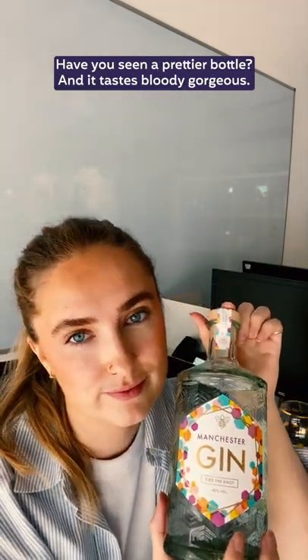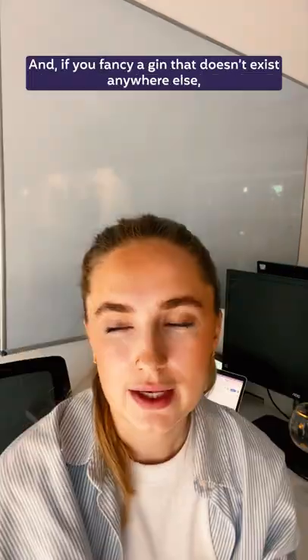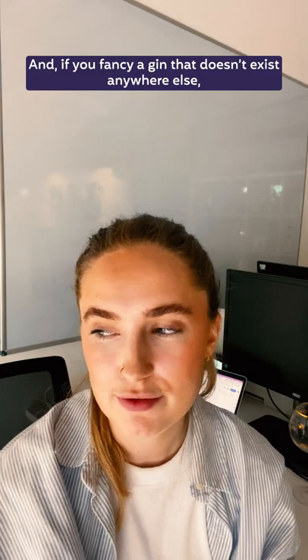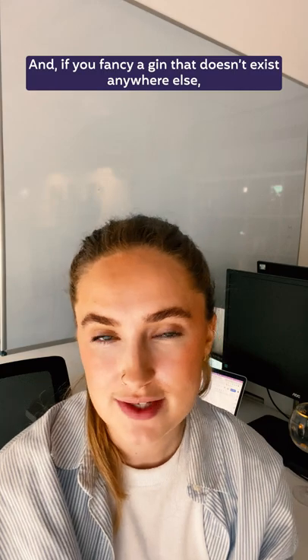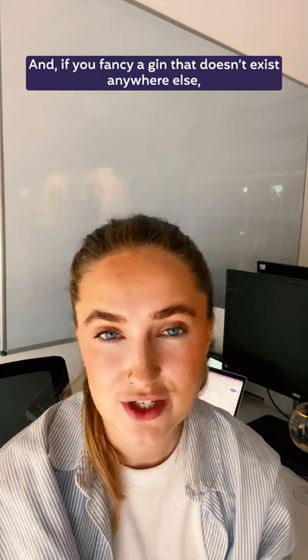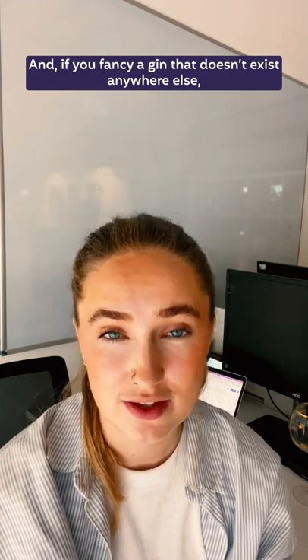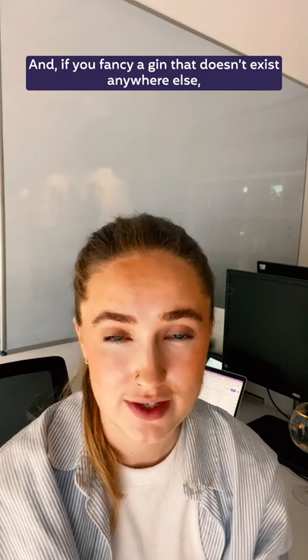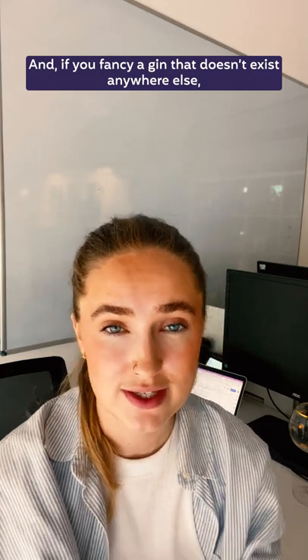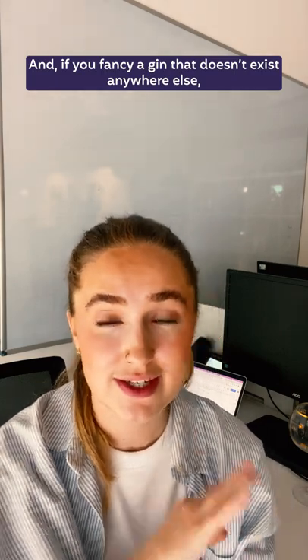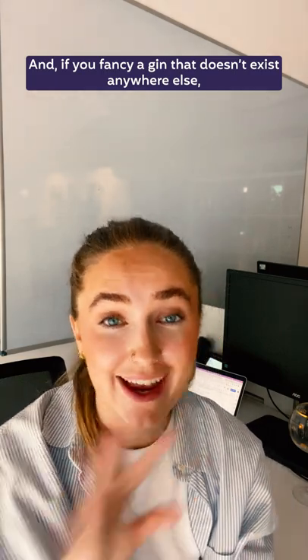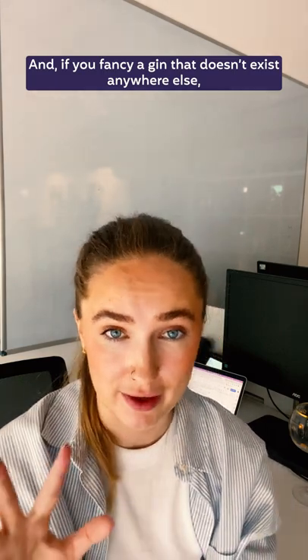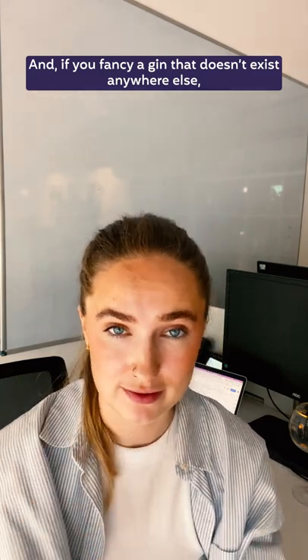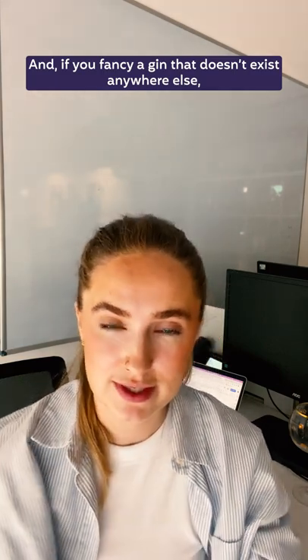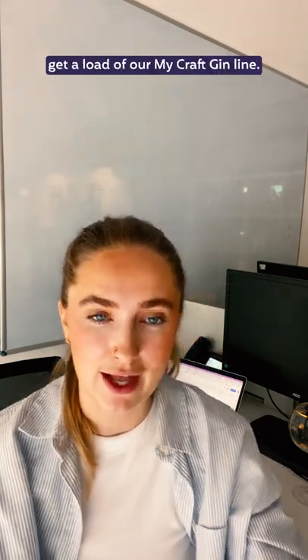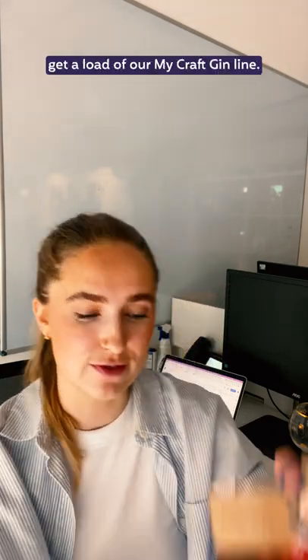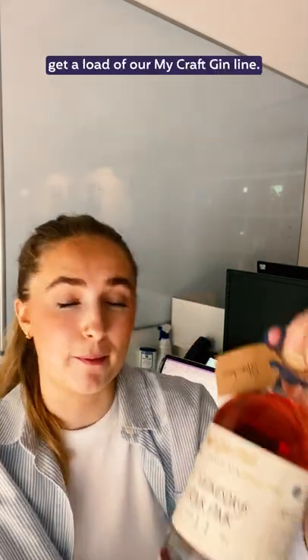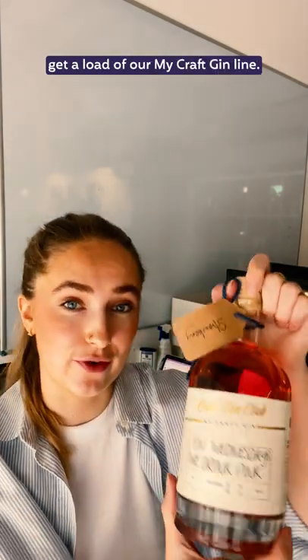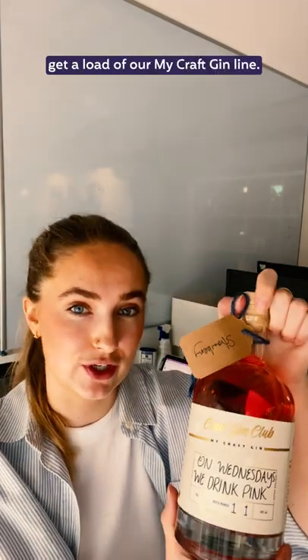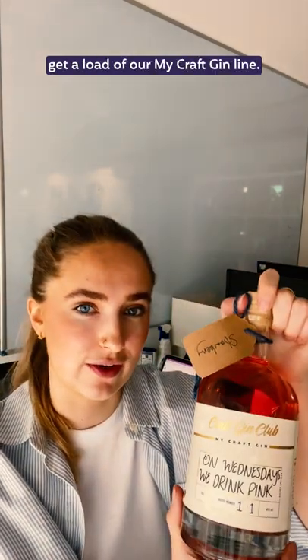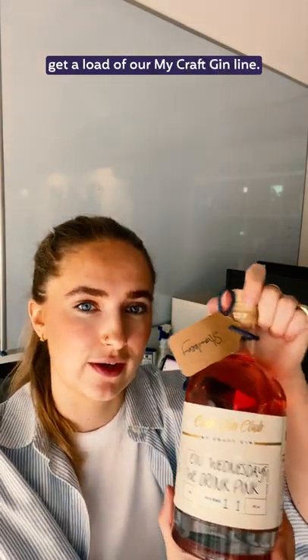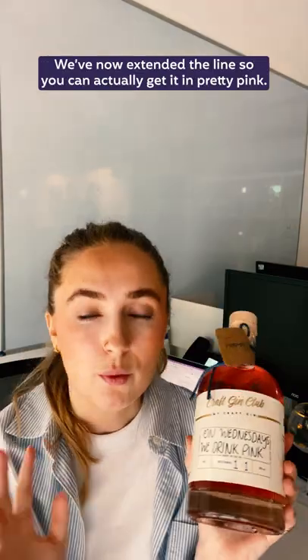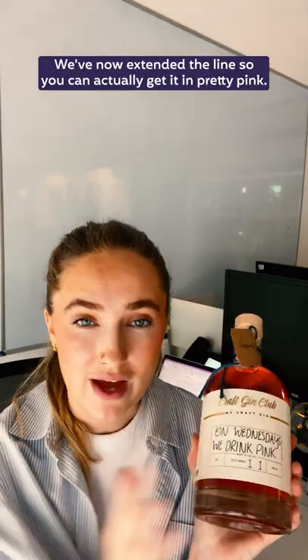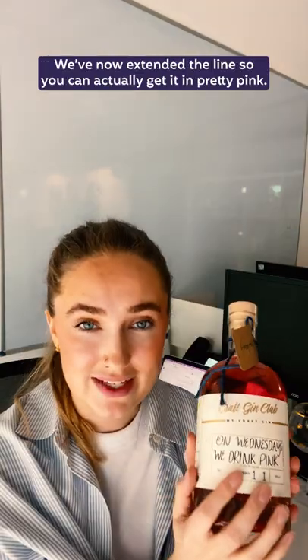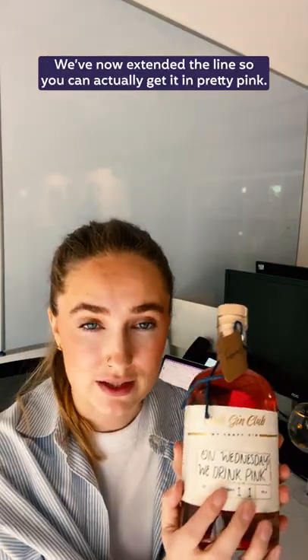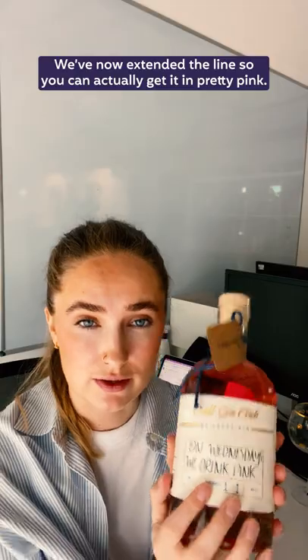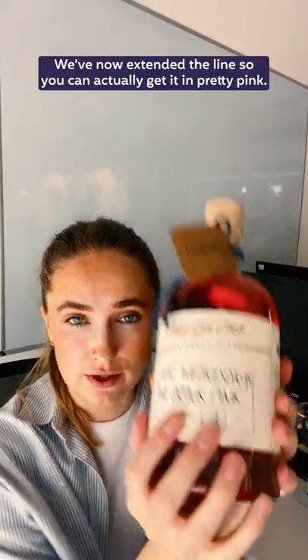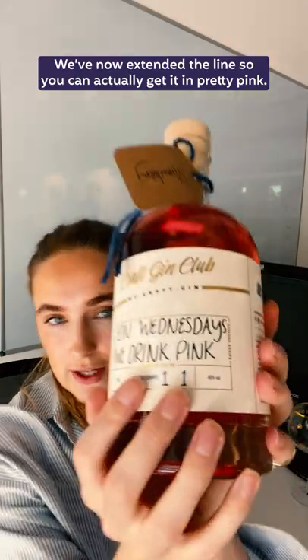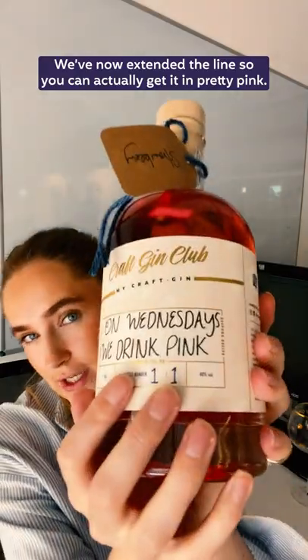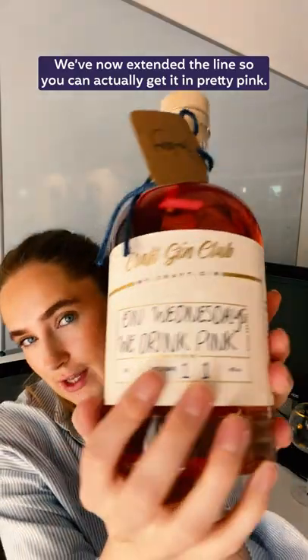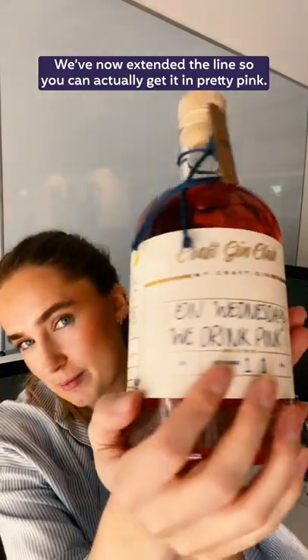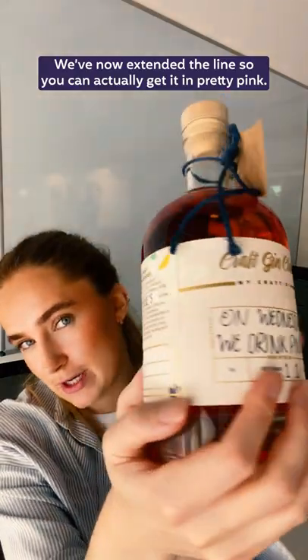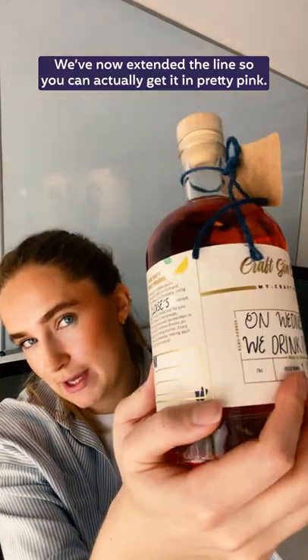And if you fancy a gin that doesn't exist anywhere else, get a load of our MyCraft Gin line. We've now extended the line so you can actually get it in pretty pink.